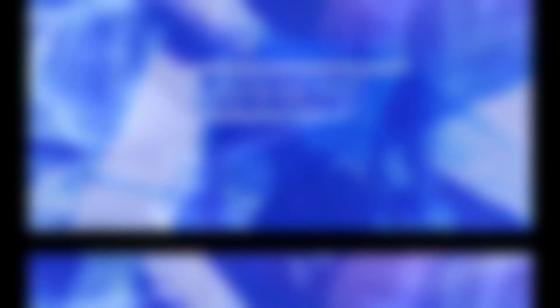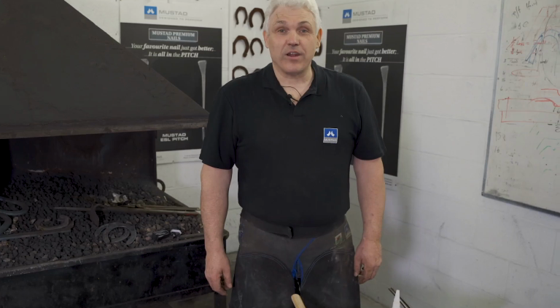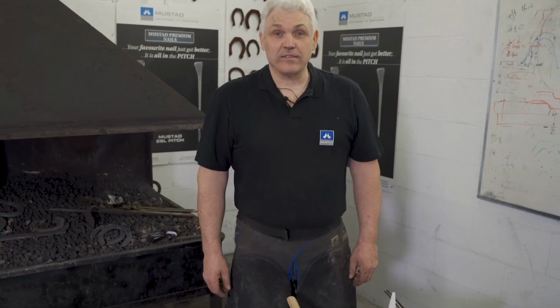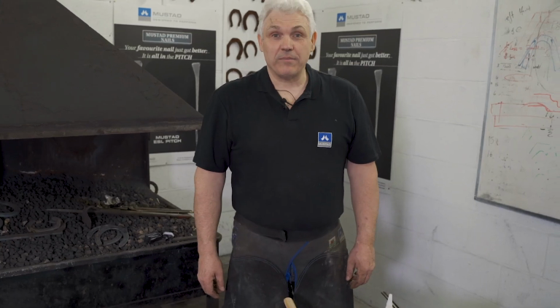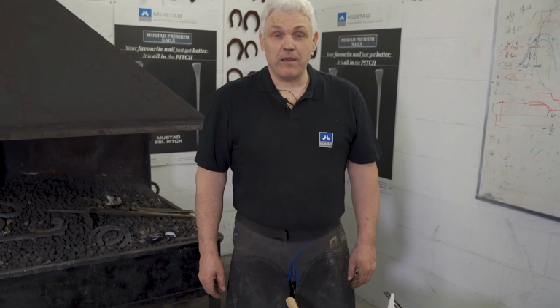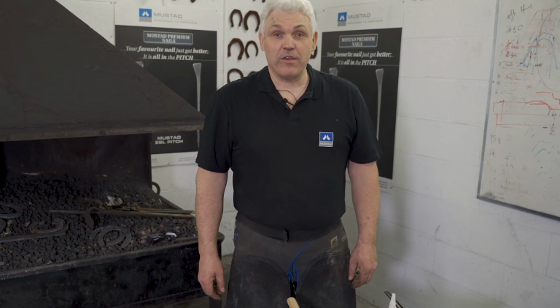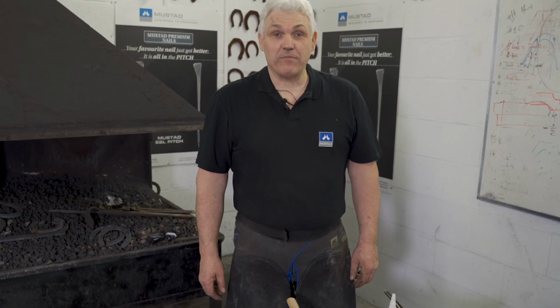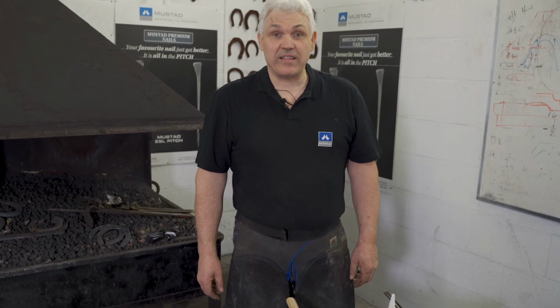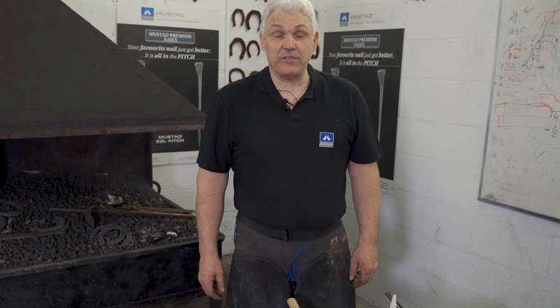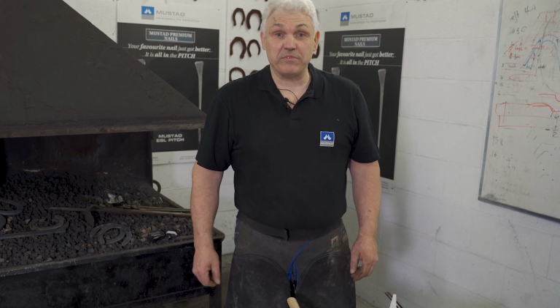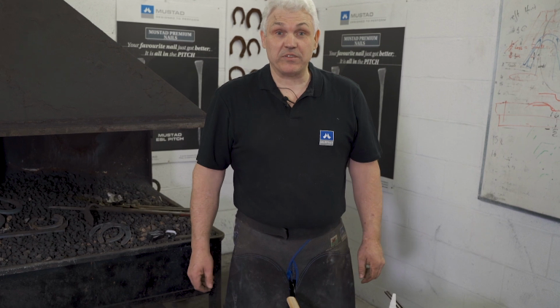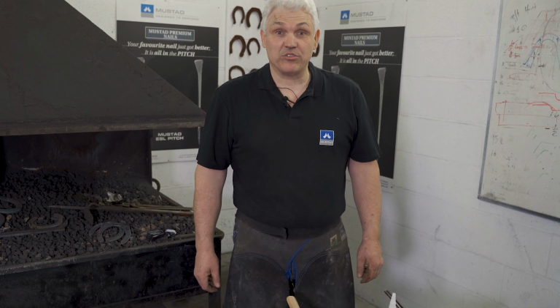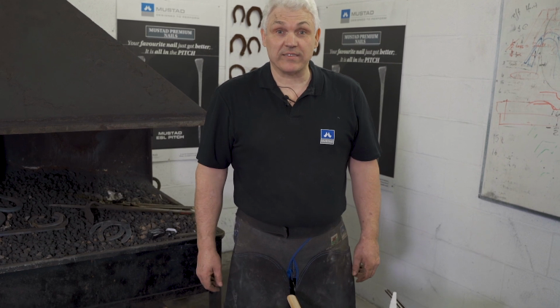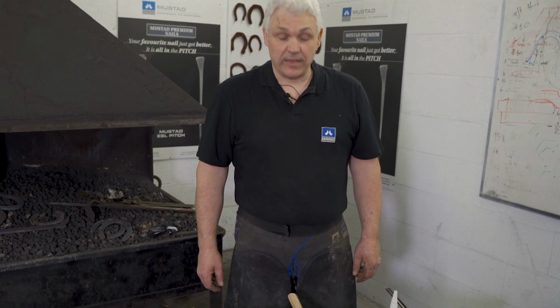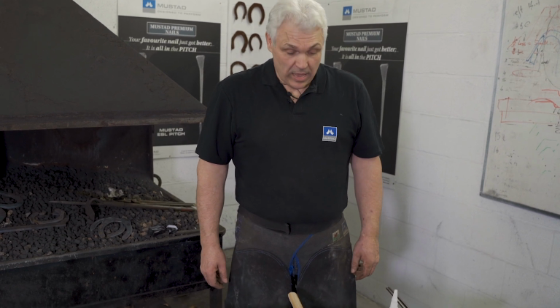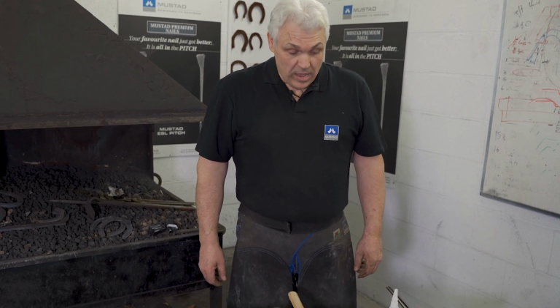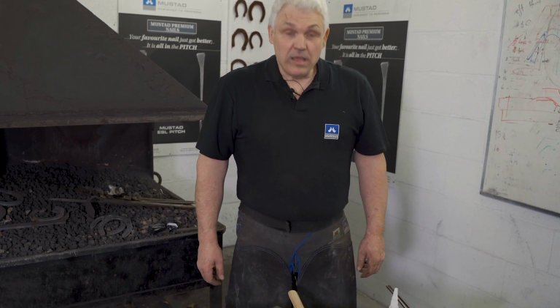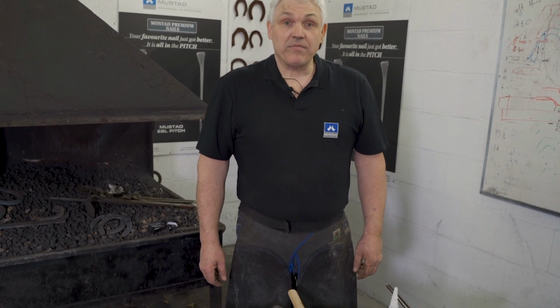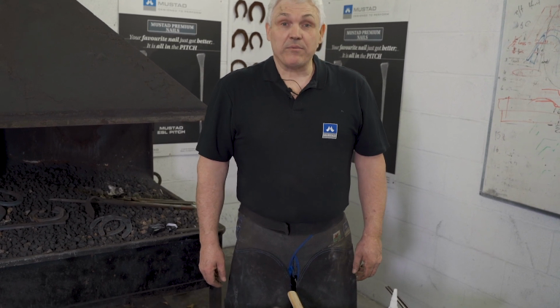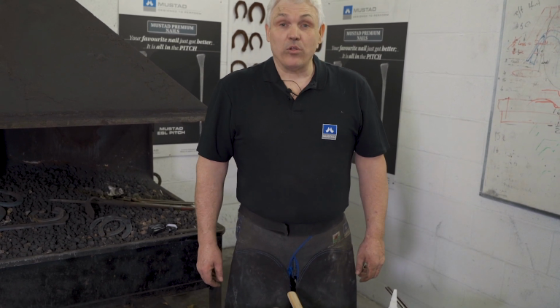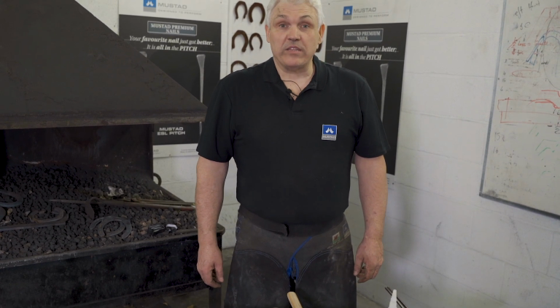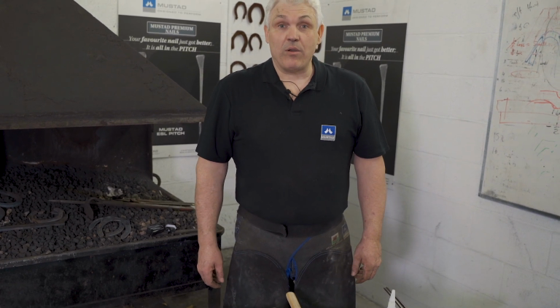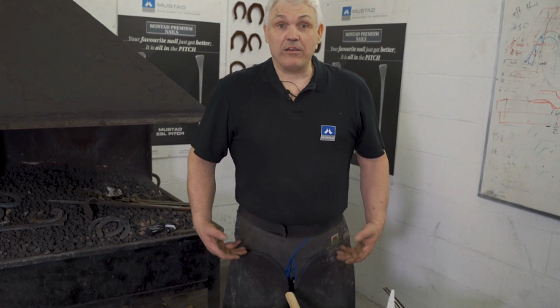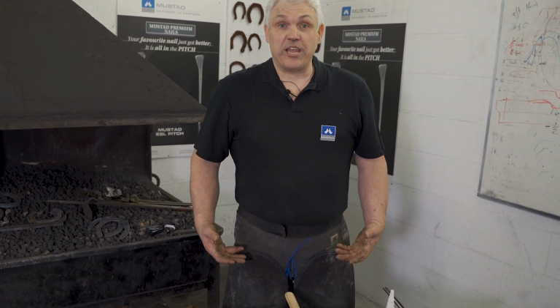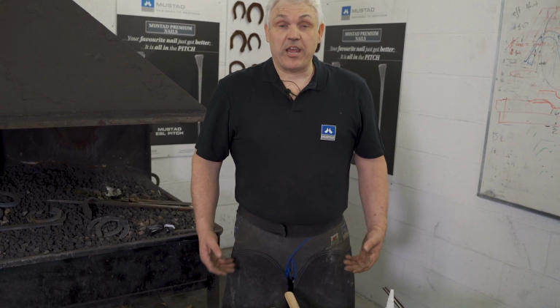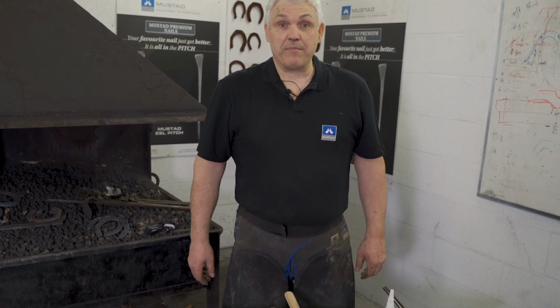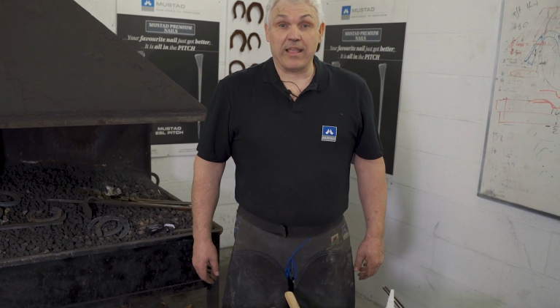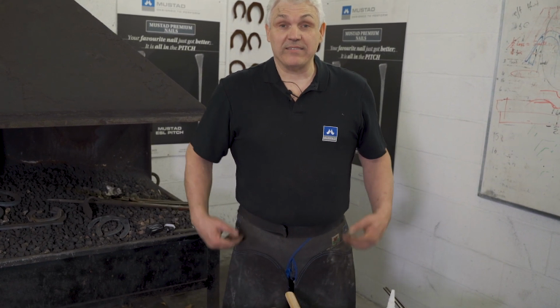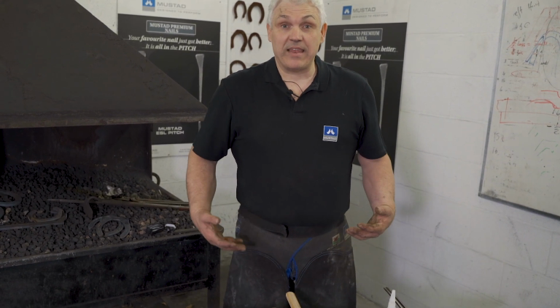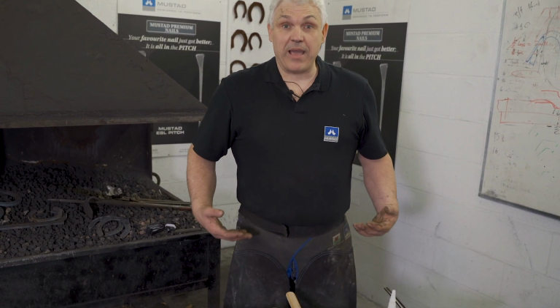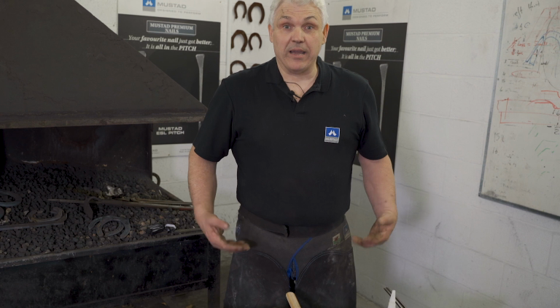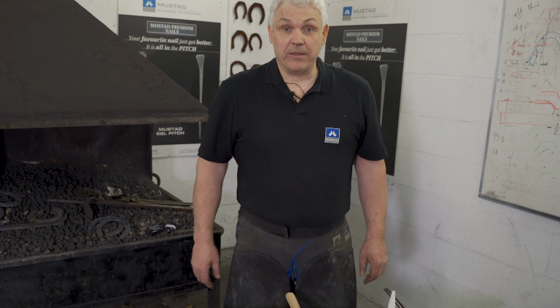Hi, I'm here for Mustang doing some tips and tricks. Something that we all need to know: how to change our hammer handle and set it back up.